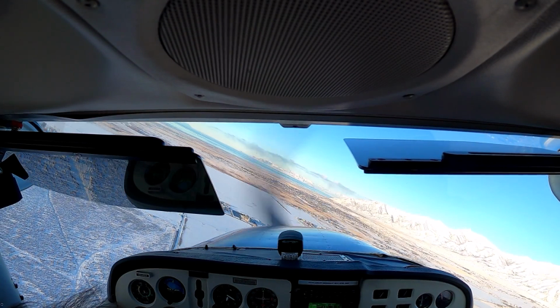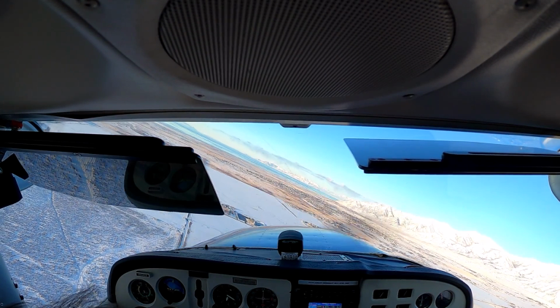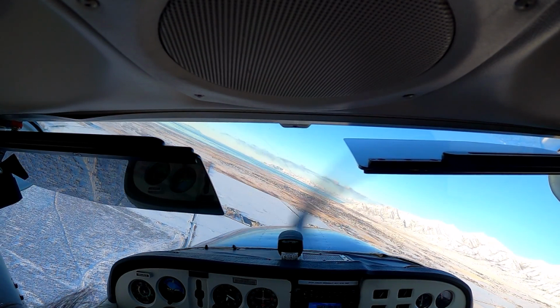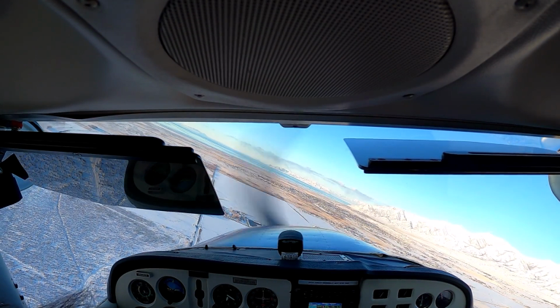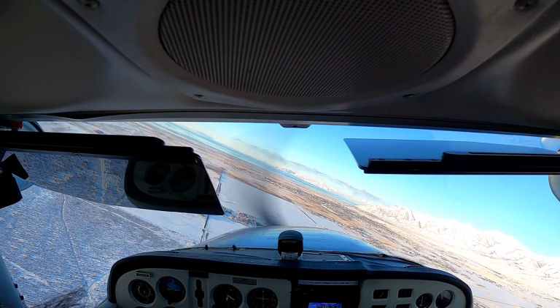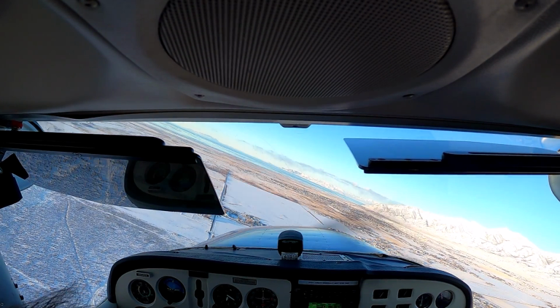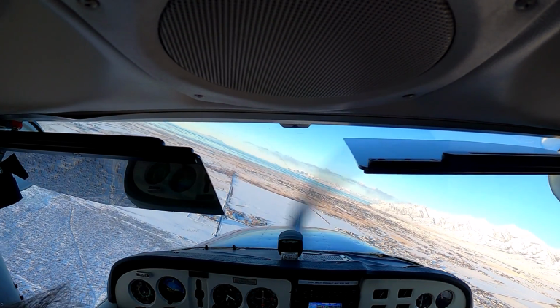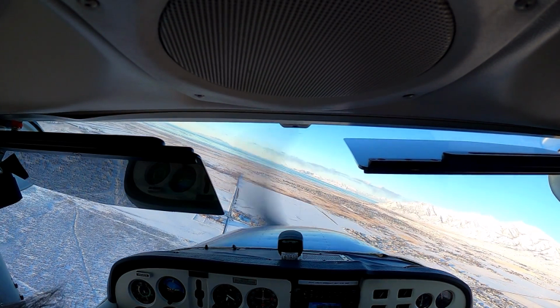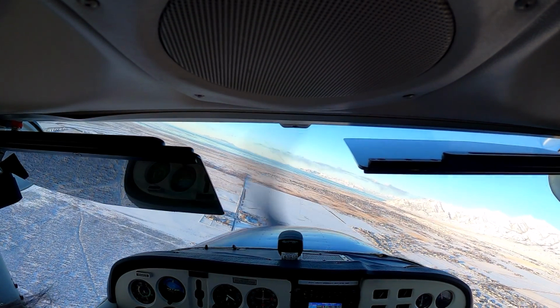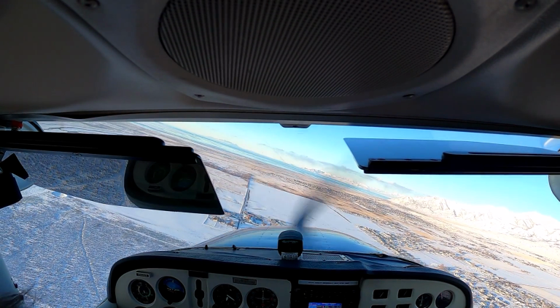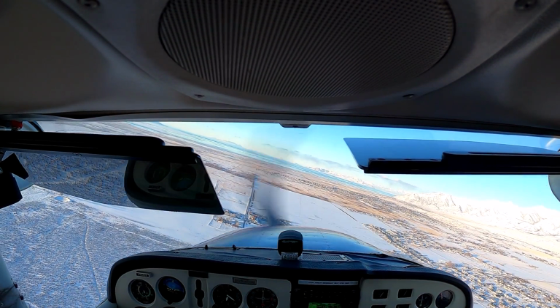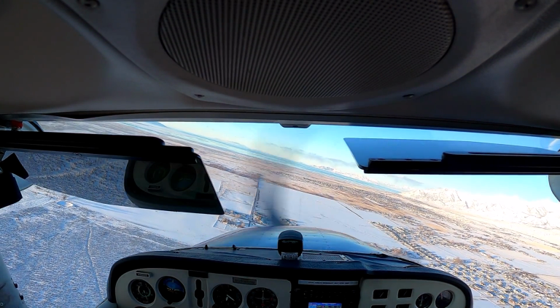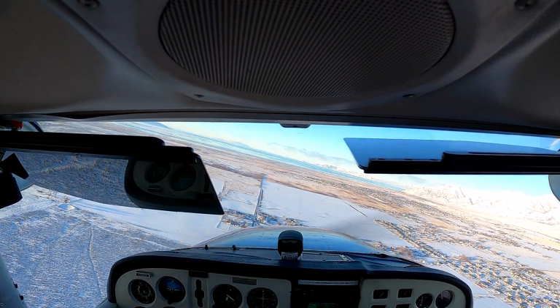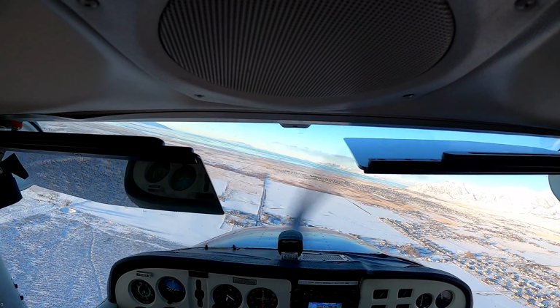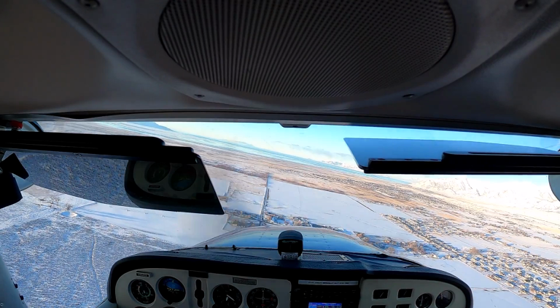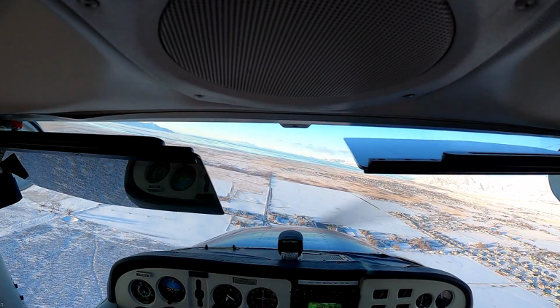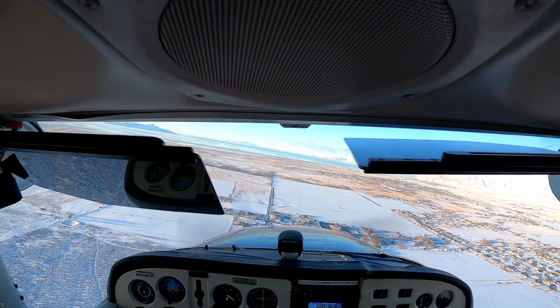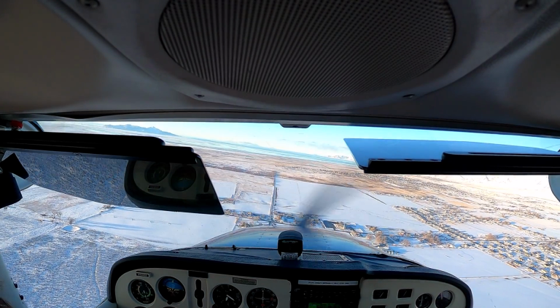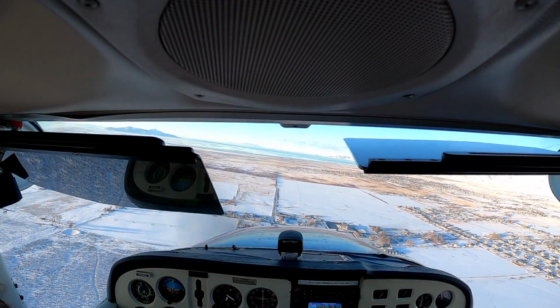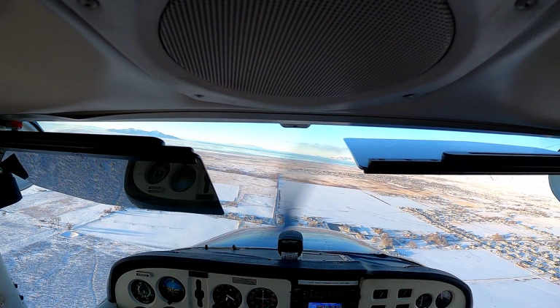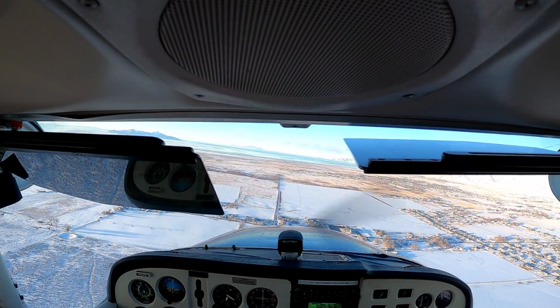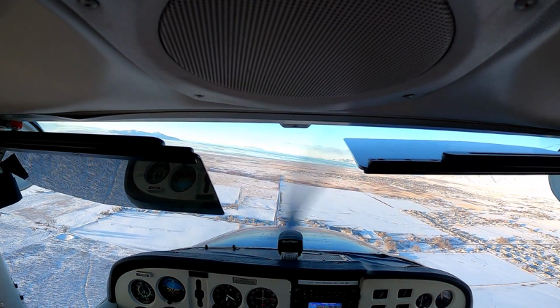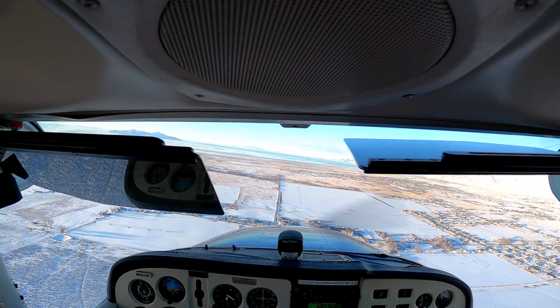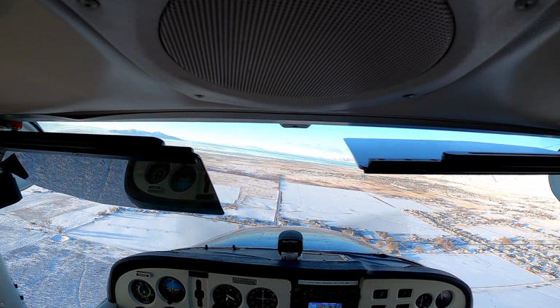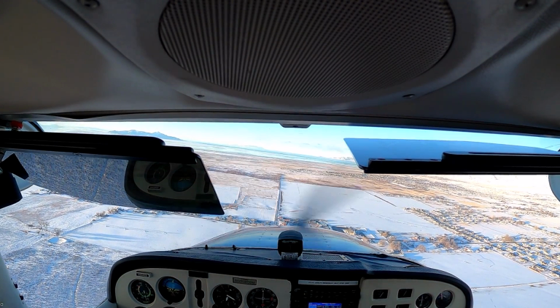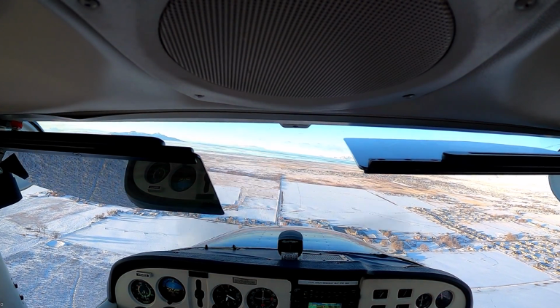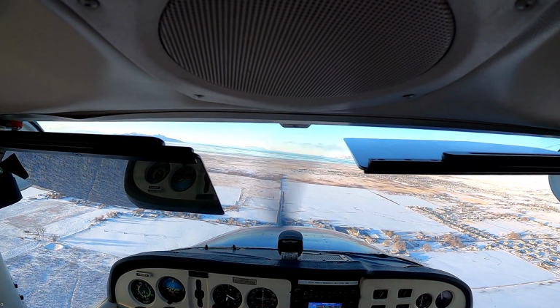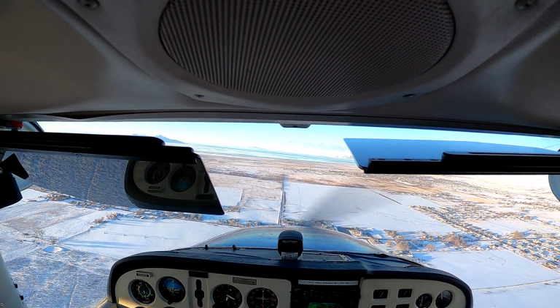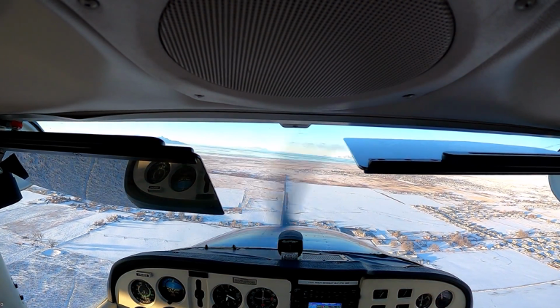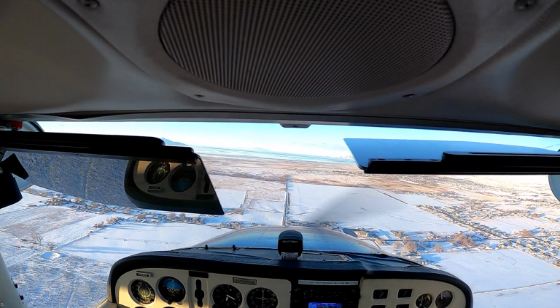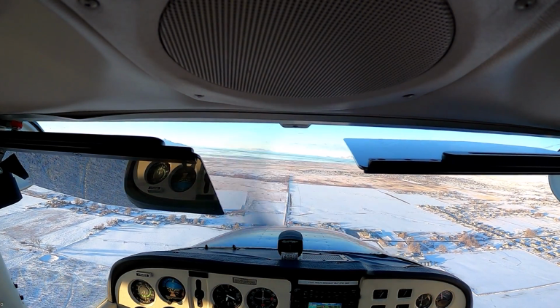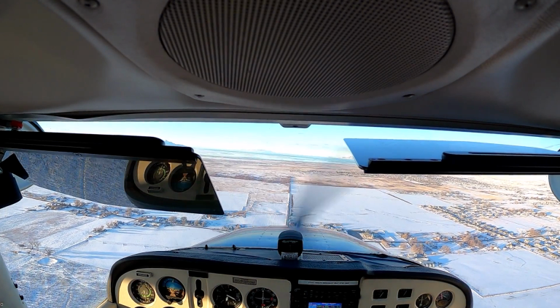I was pitching that nose down. Go ahead and just say: 'Tooele traffic, 65 Romeo, left downwind runway 17.'